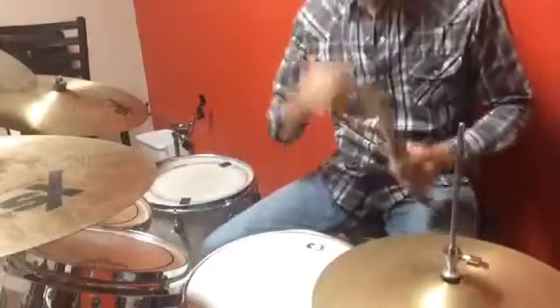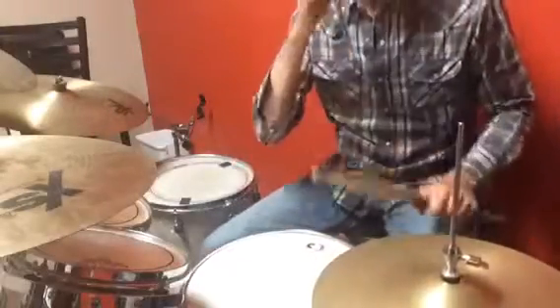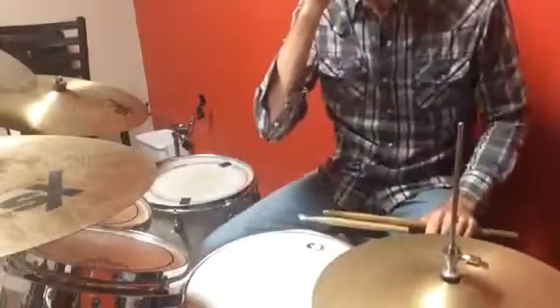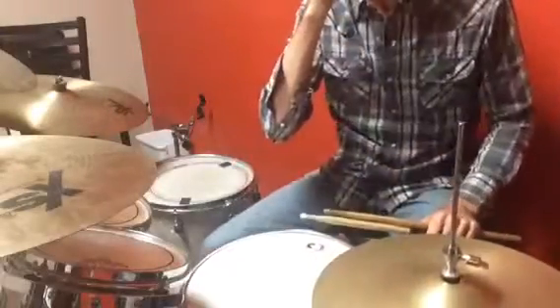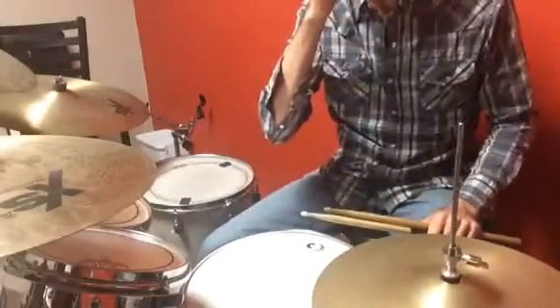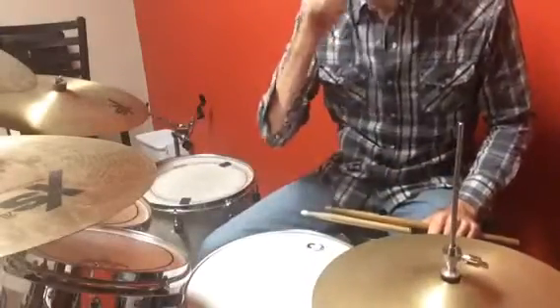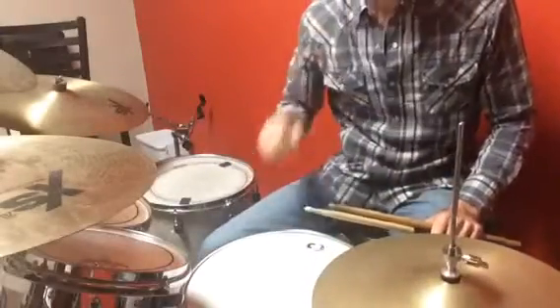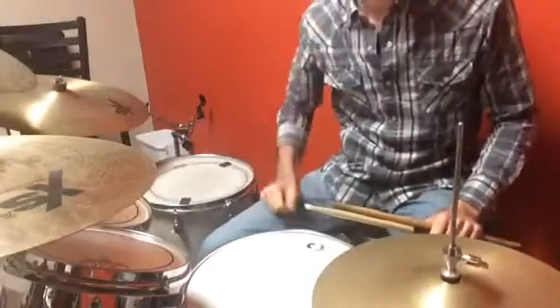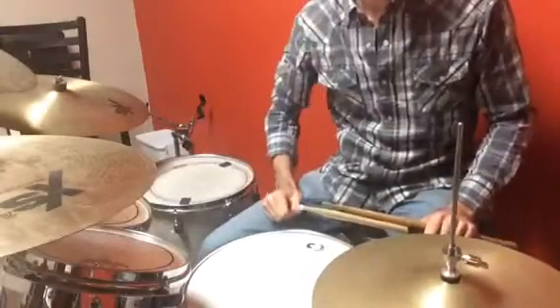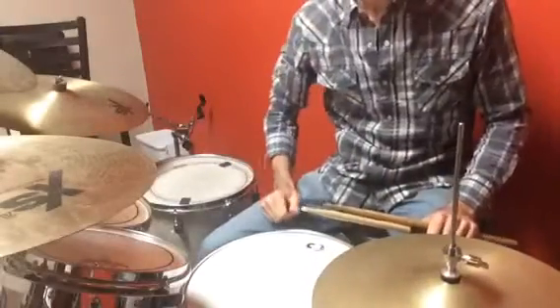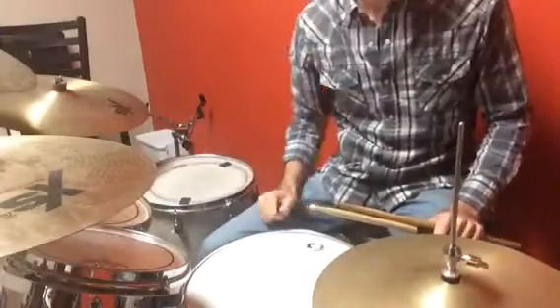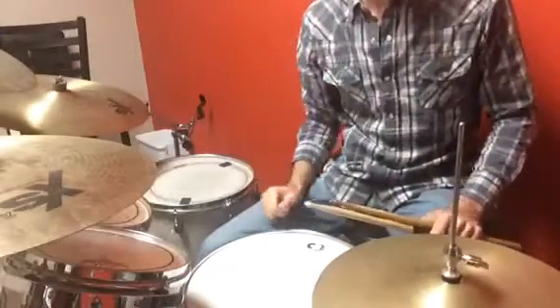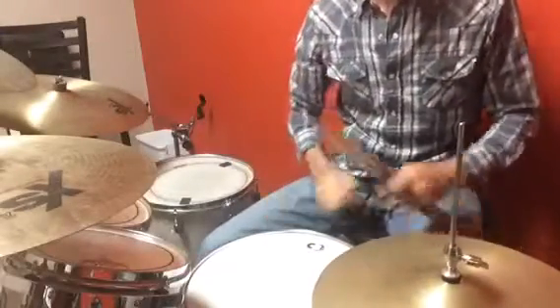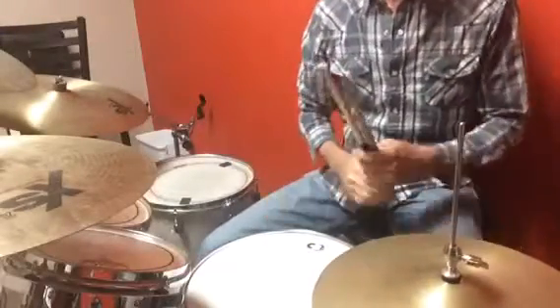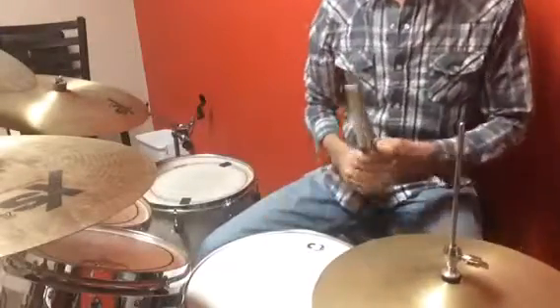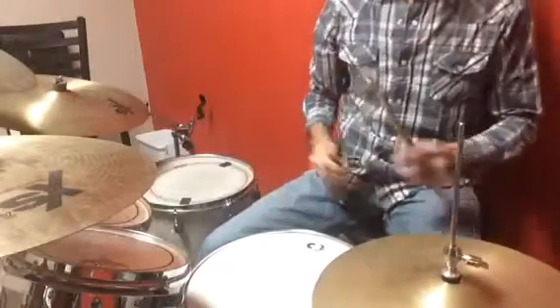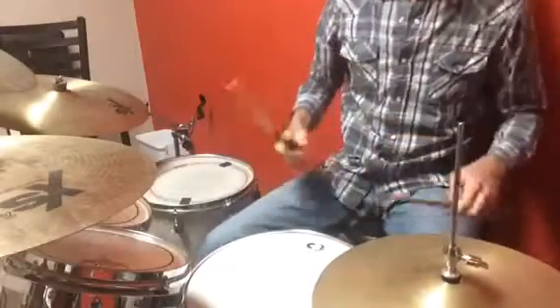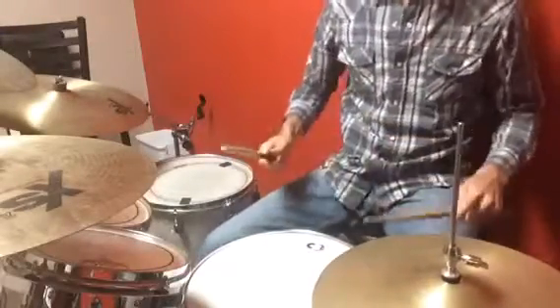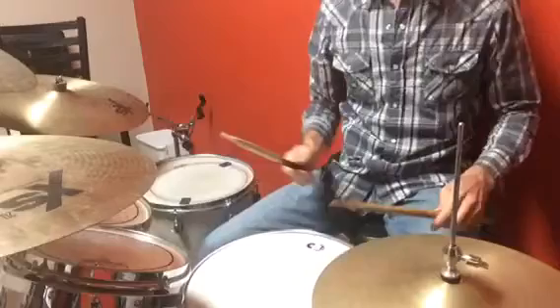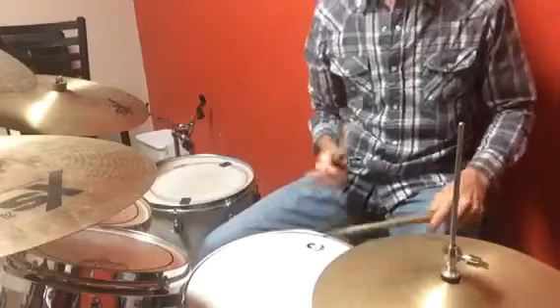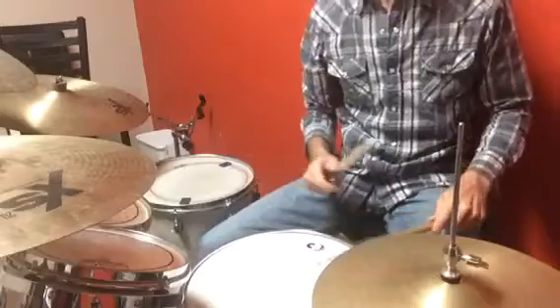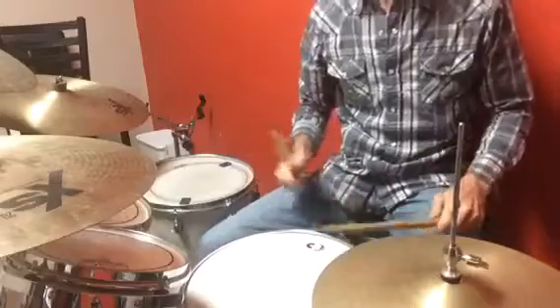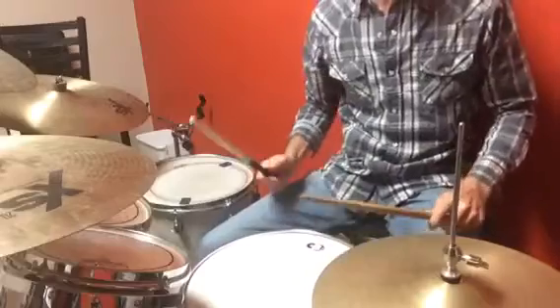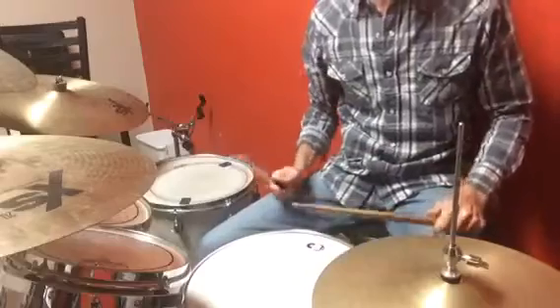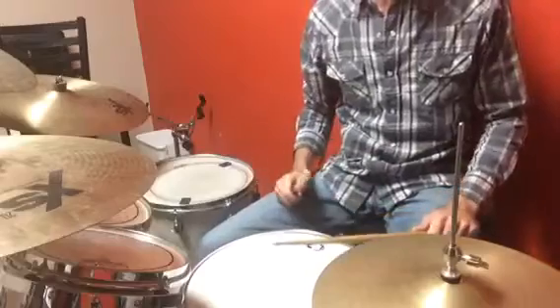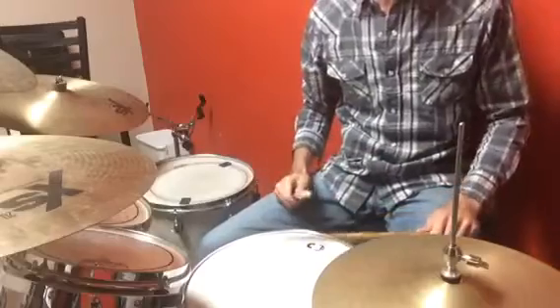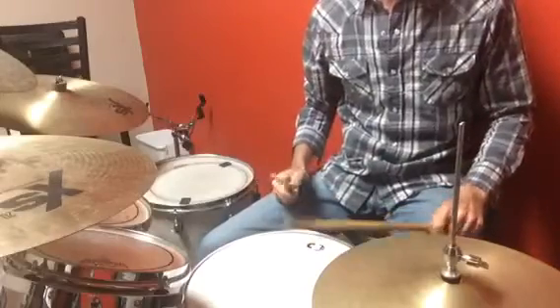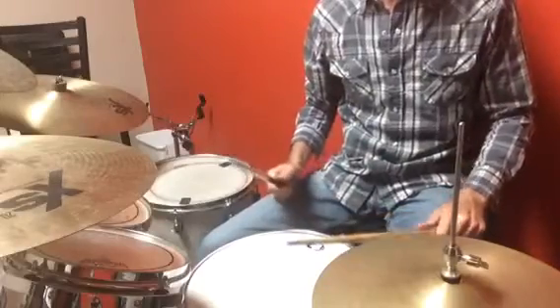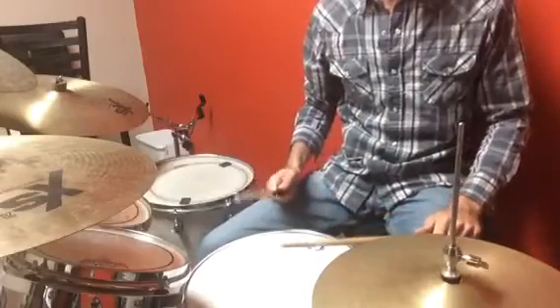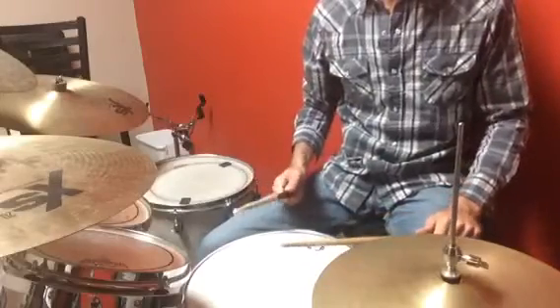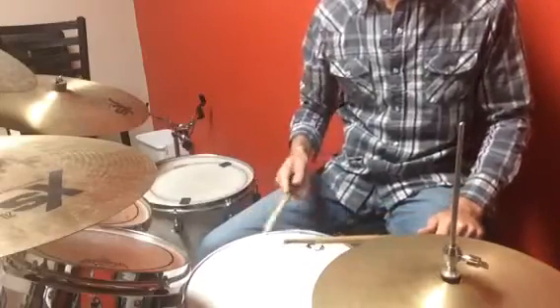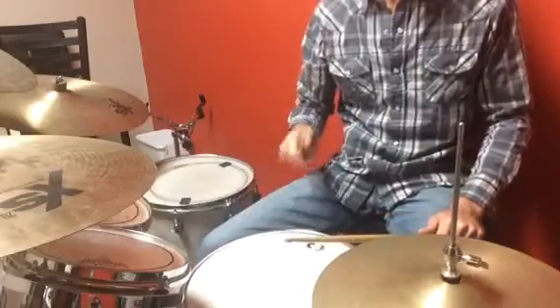Alright, this is the simple drum groove part 2. We're going to kind of add a little fill, so the first original groove is...